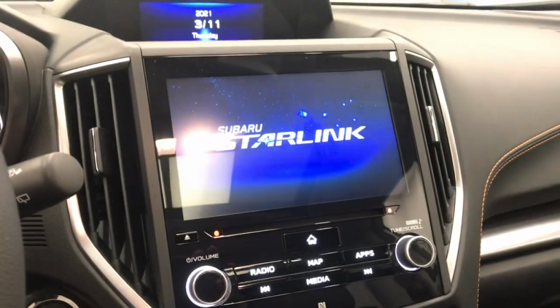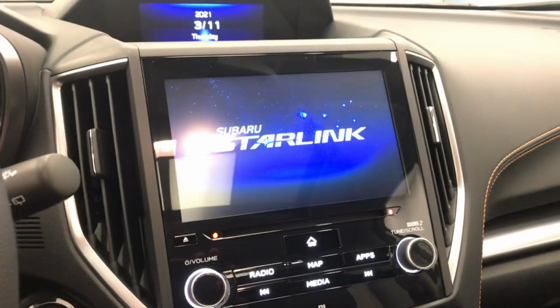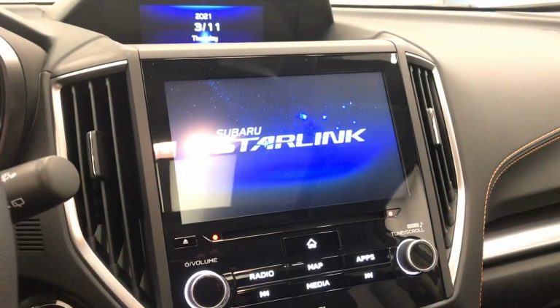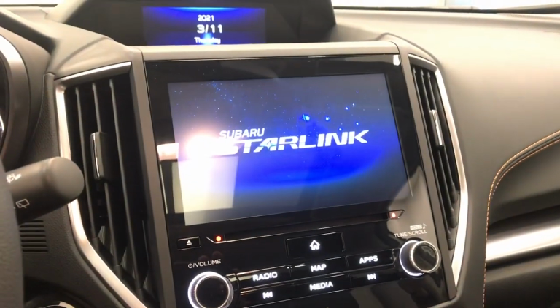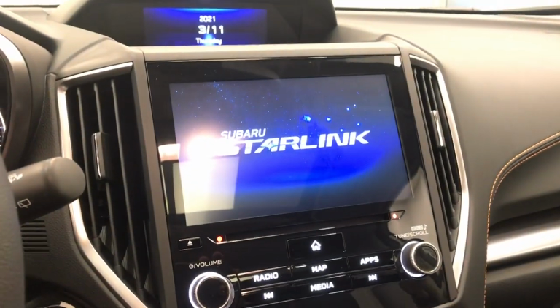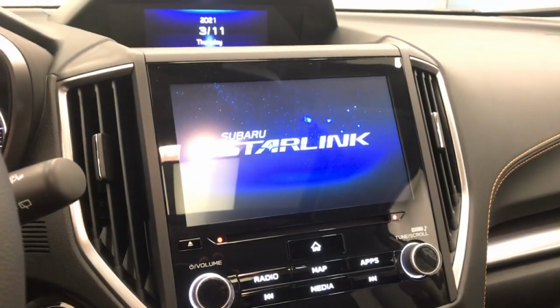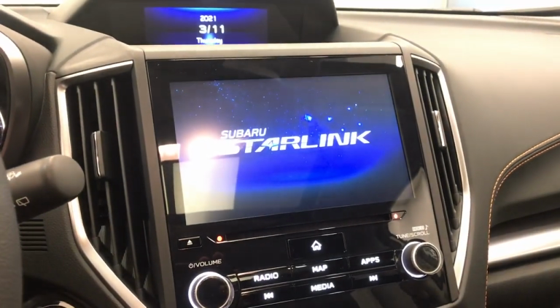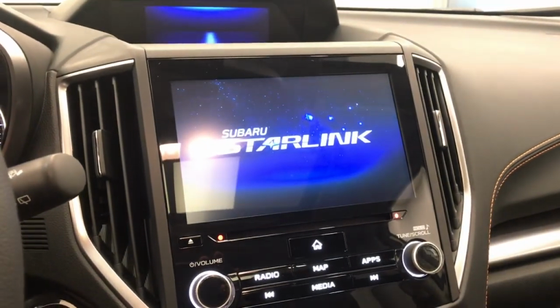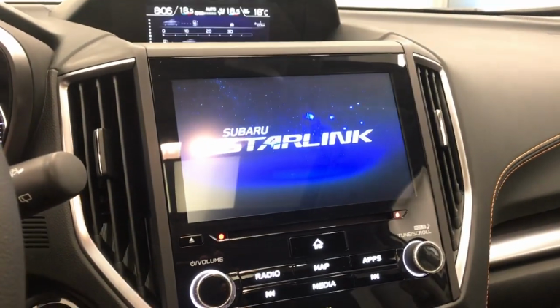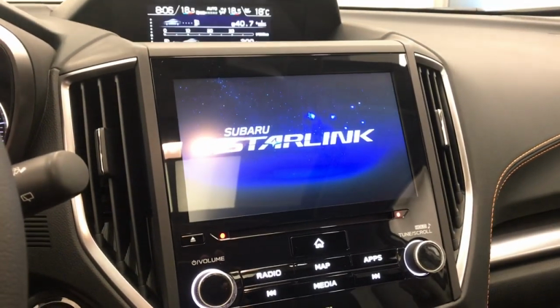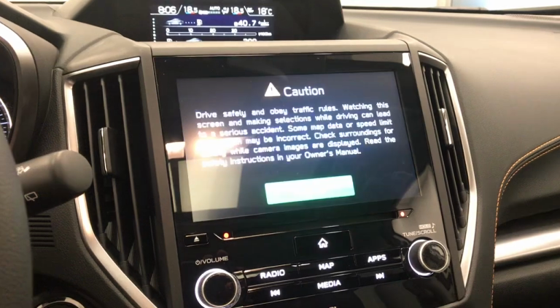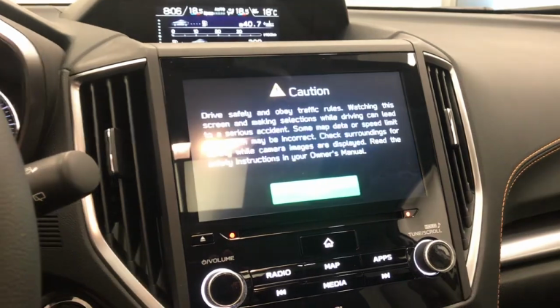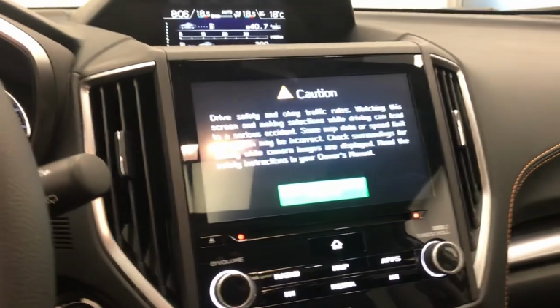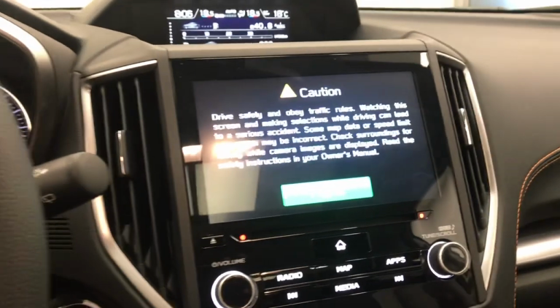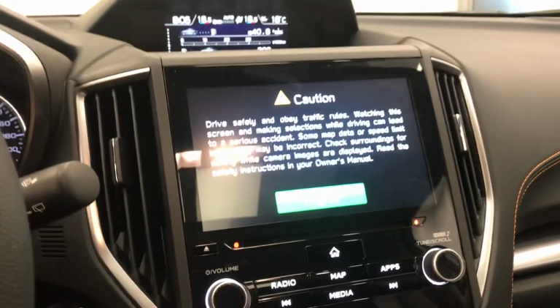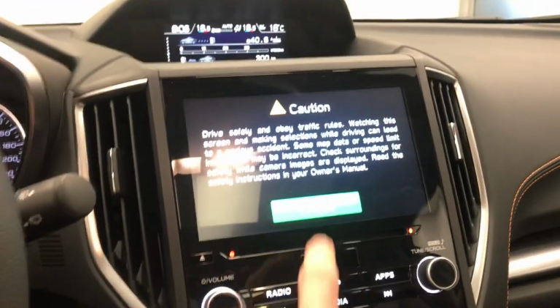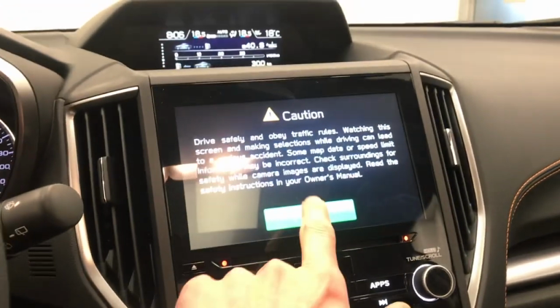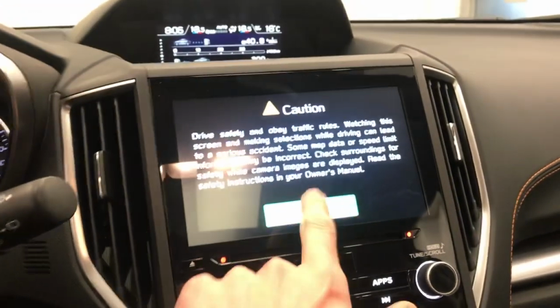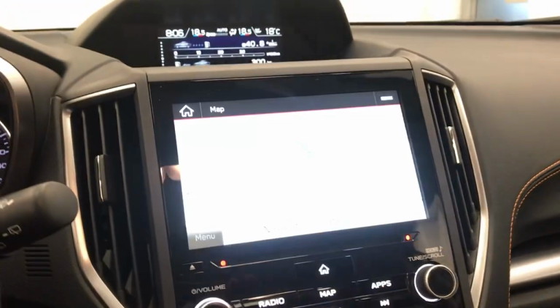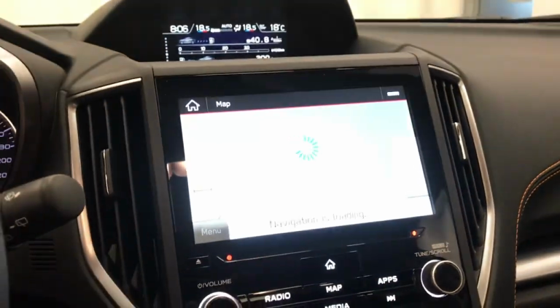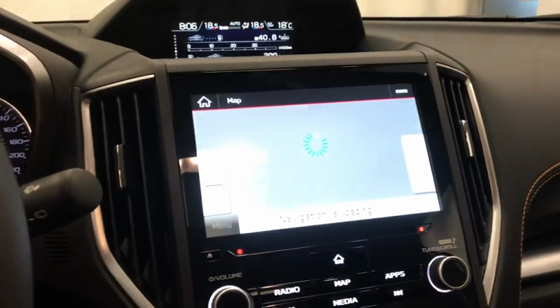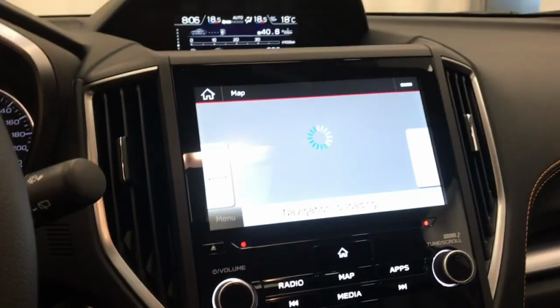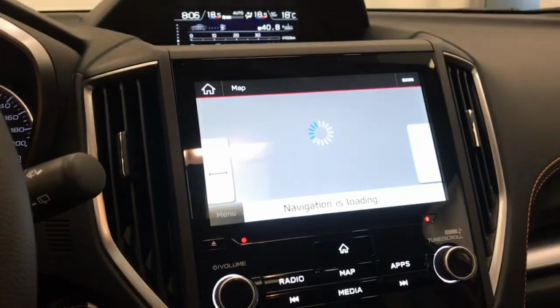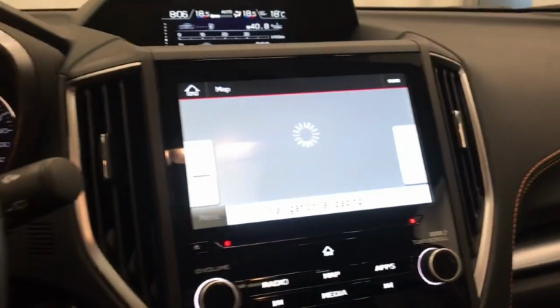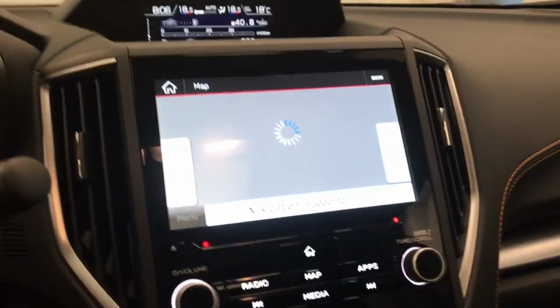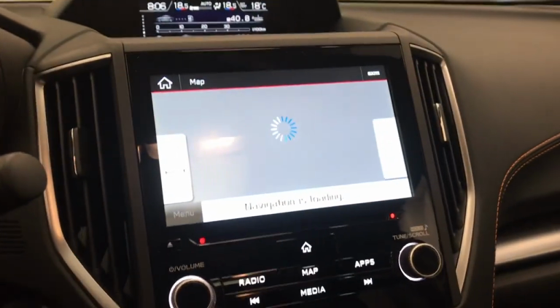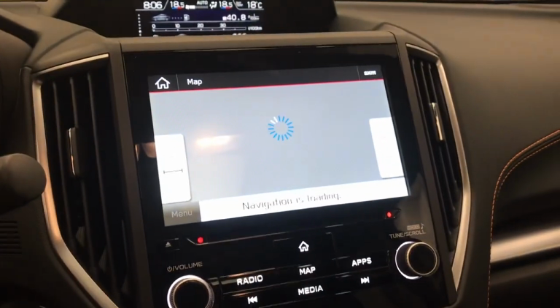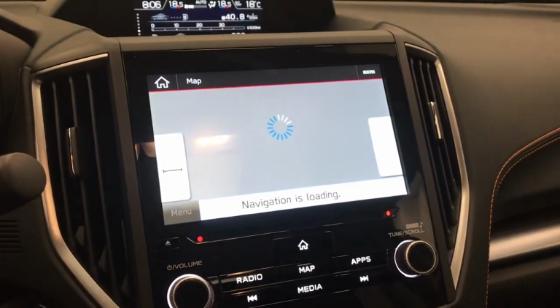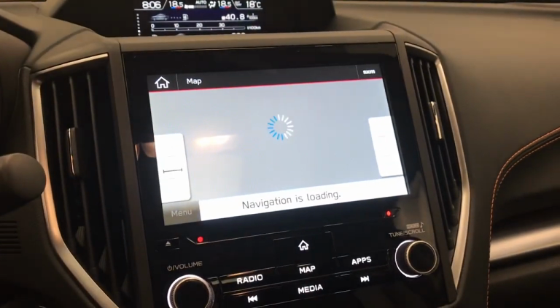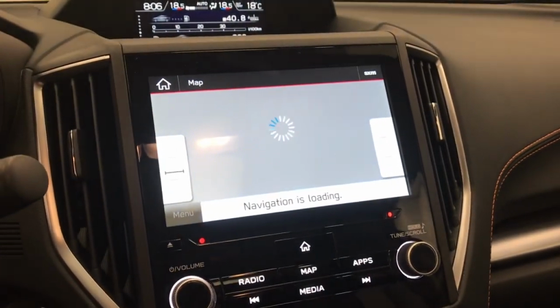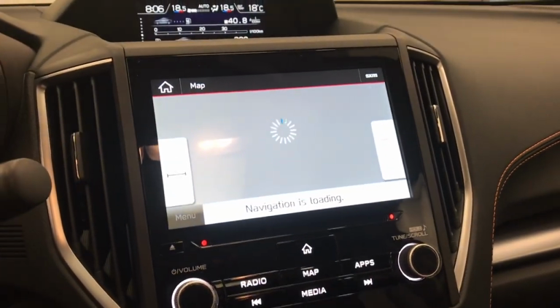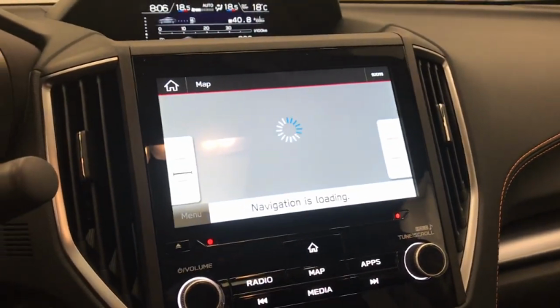Nice display with Subaru Starlink, also comes with navigation.